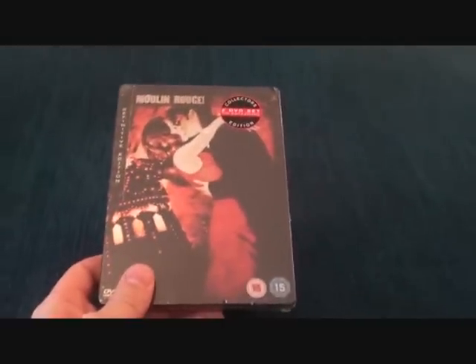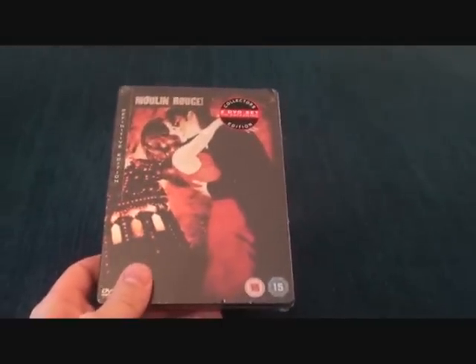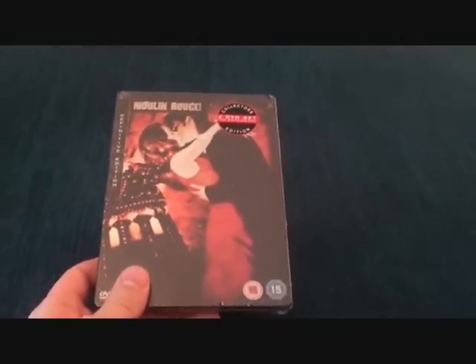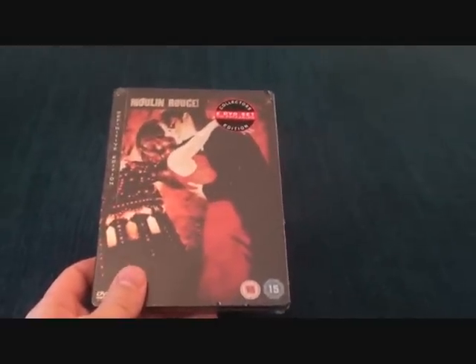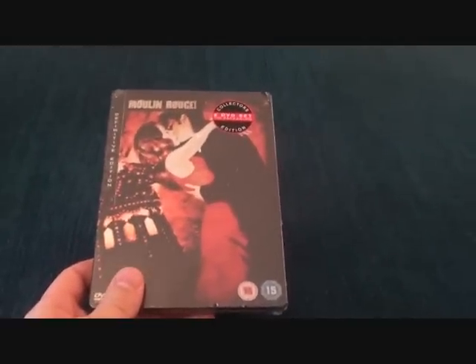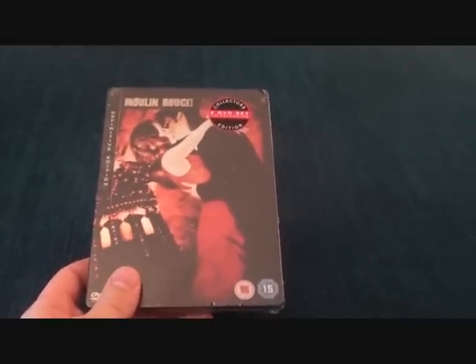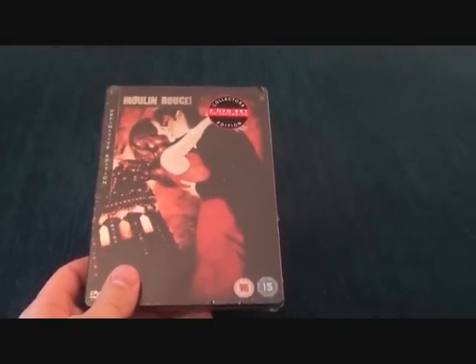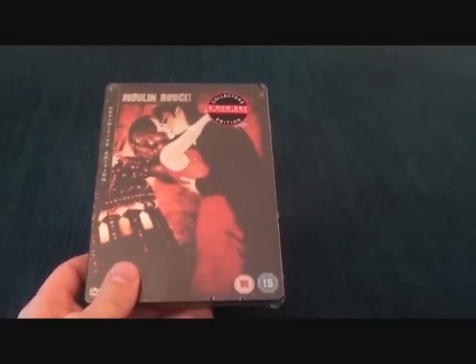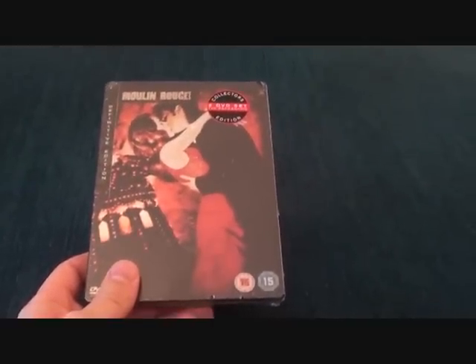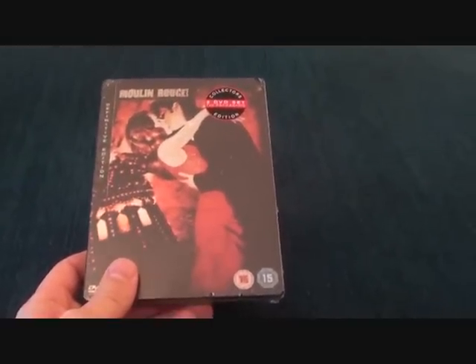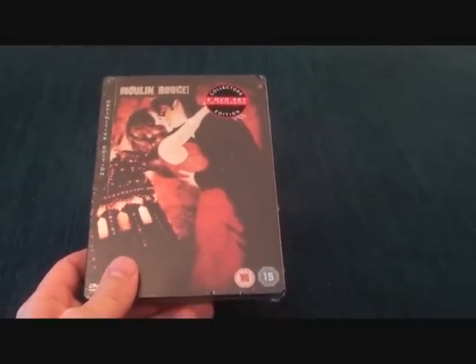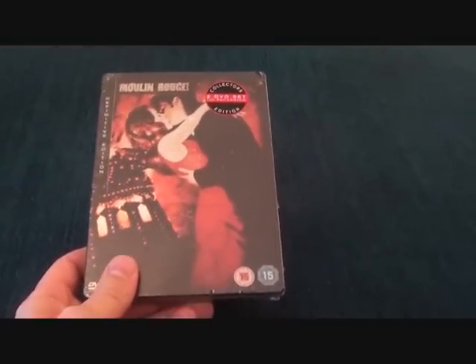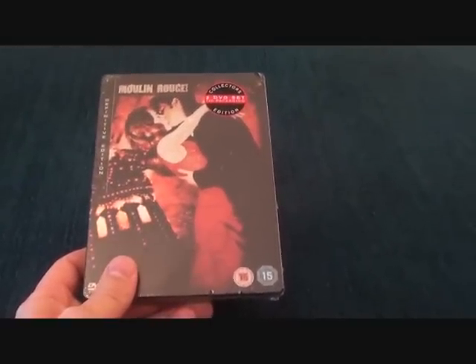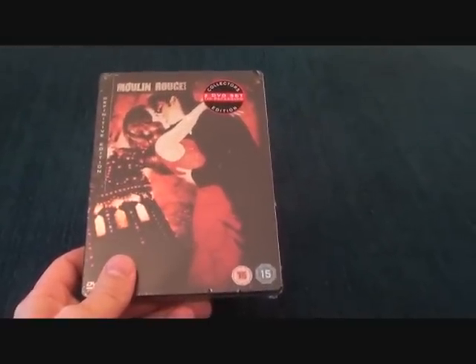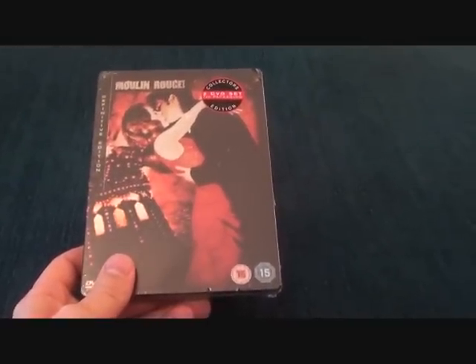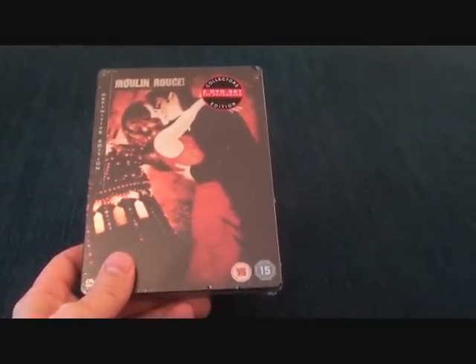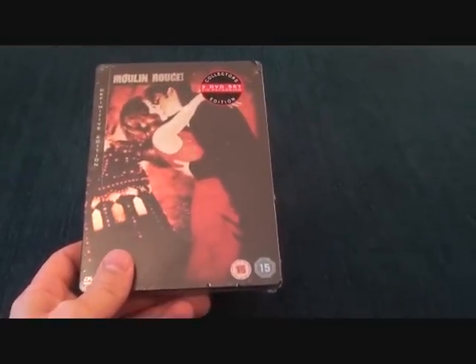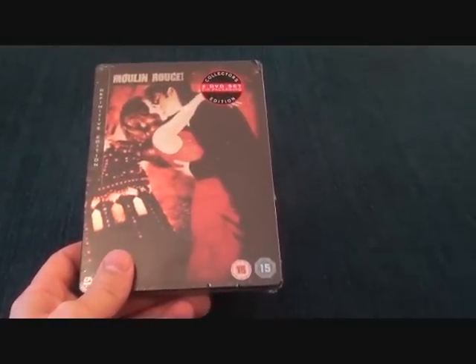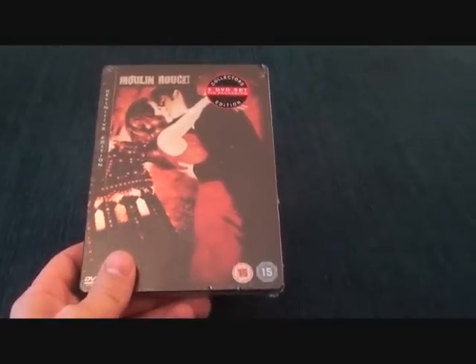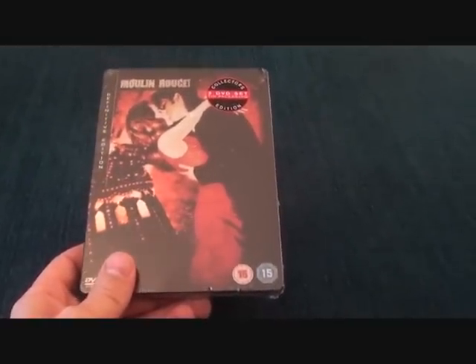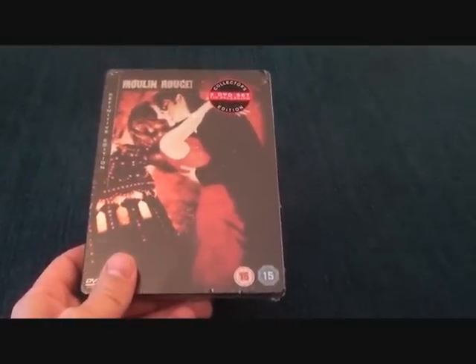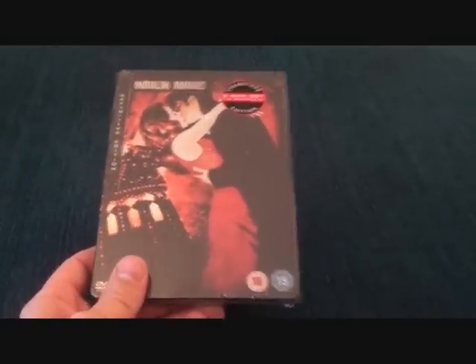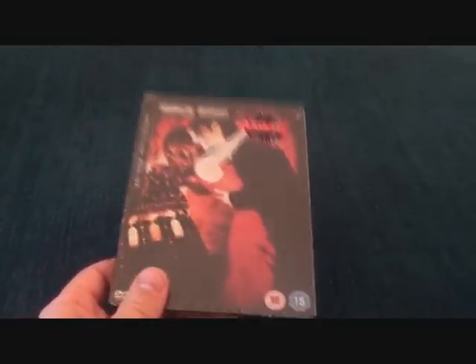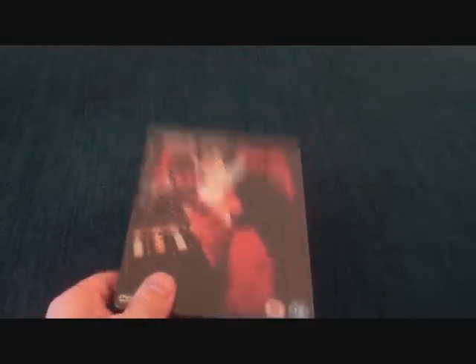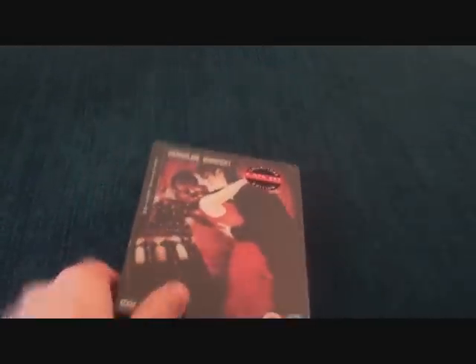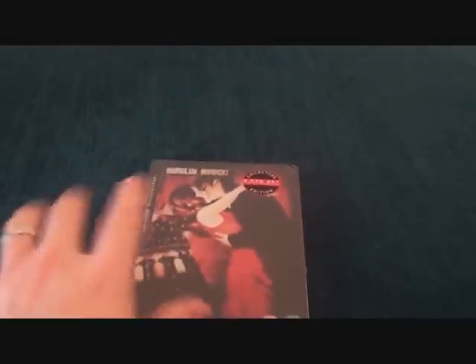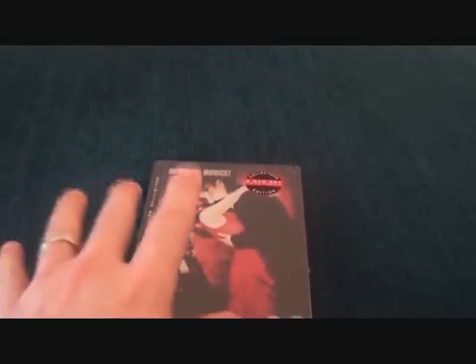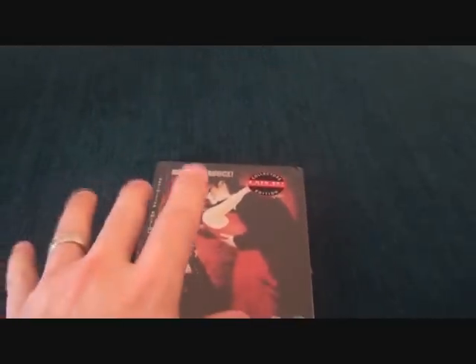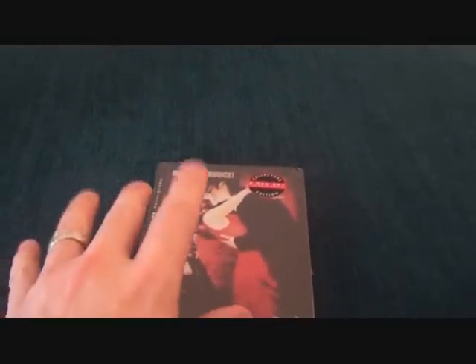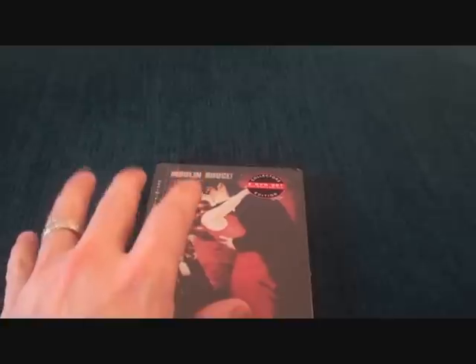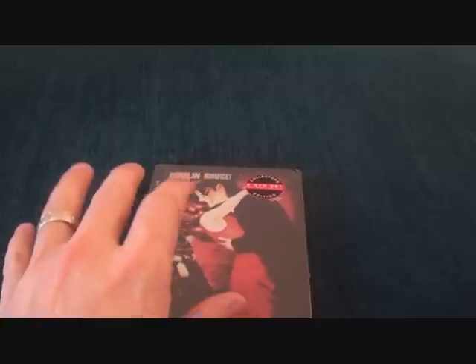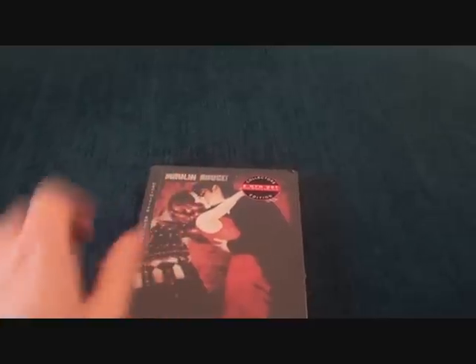Now I've got six blu-ray steelbooks to show you, so just bear with us.